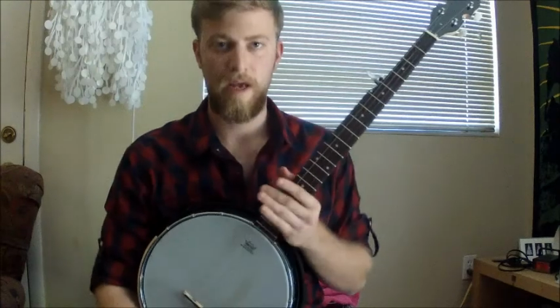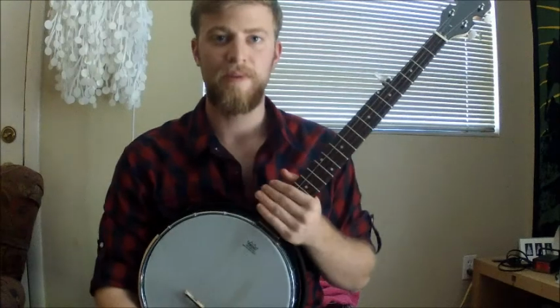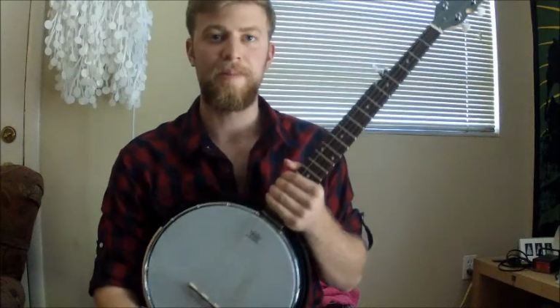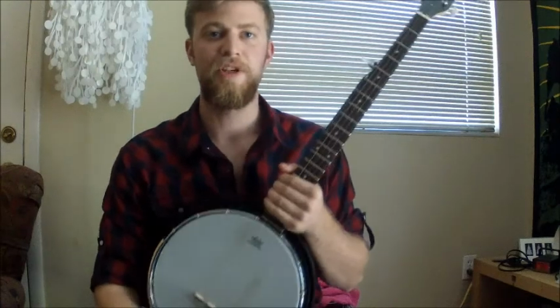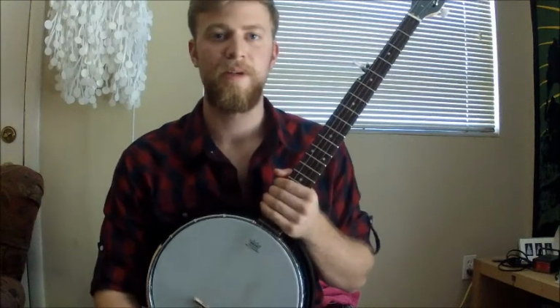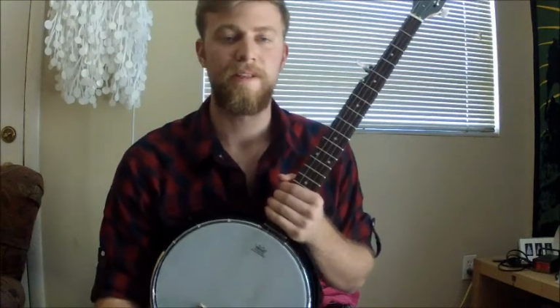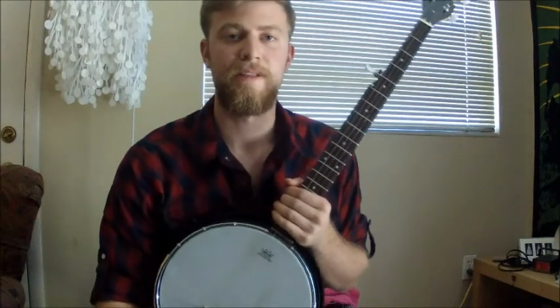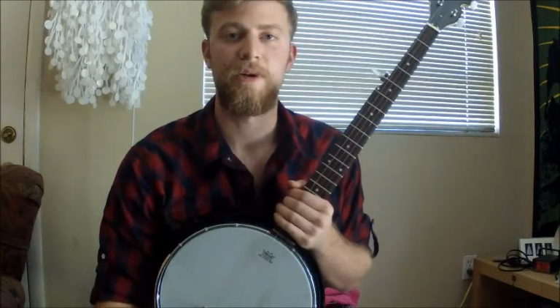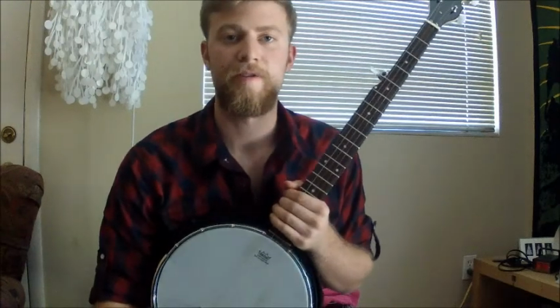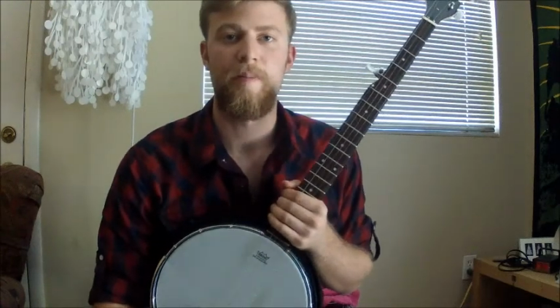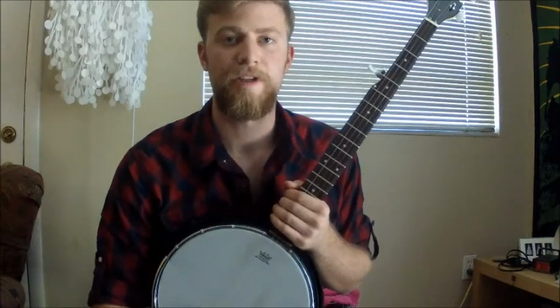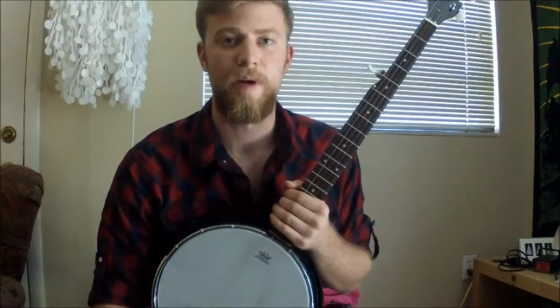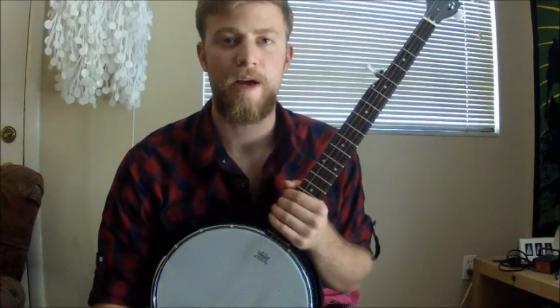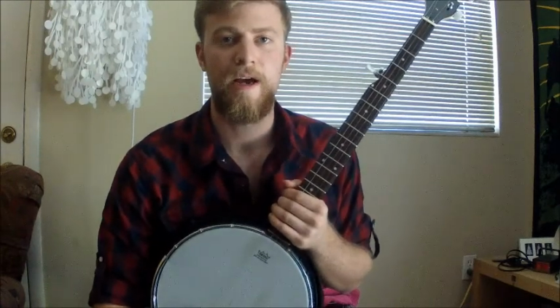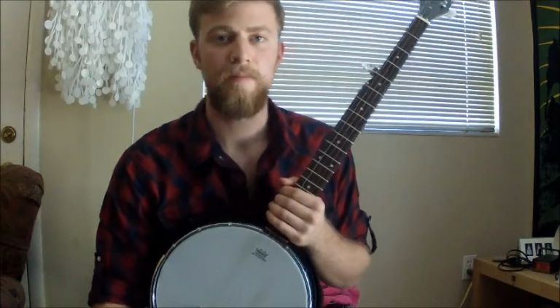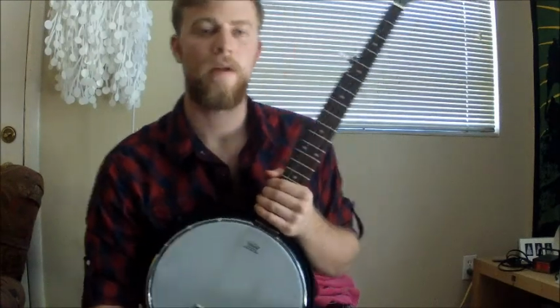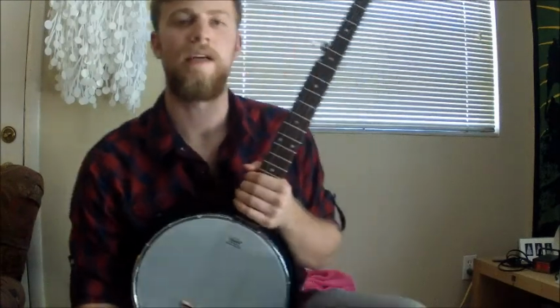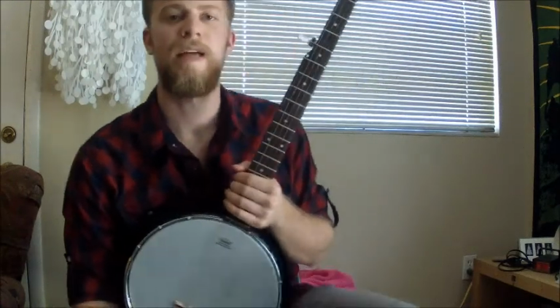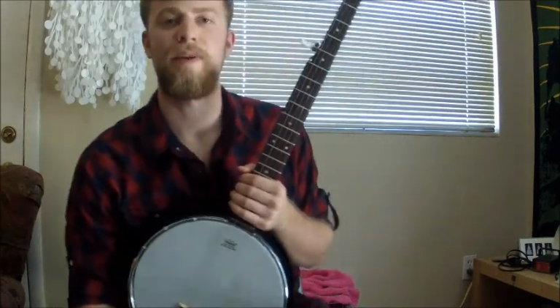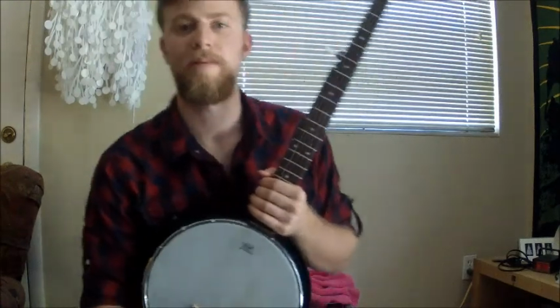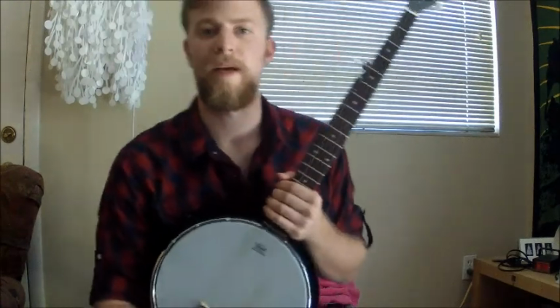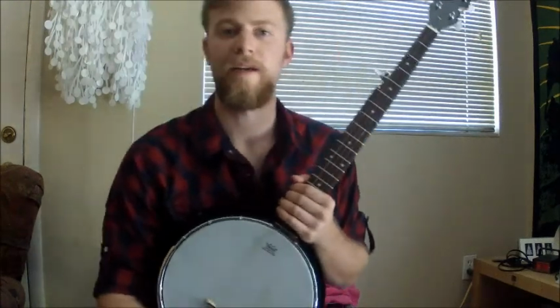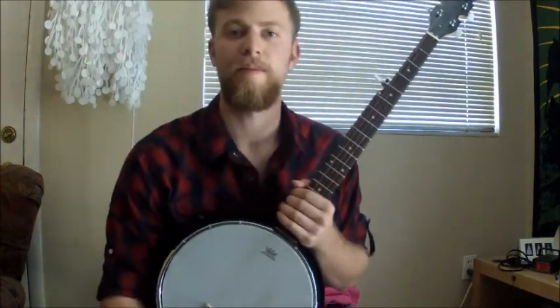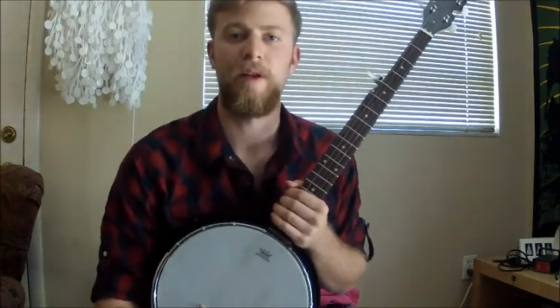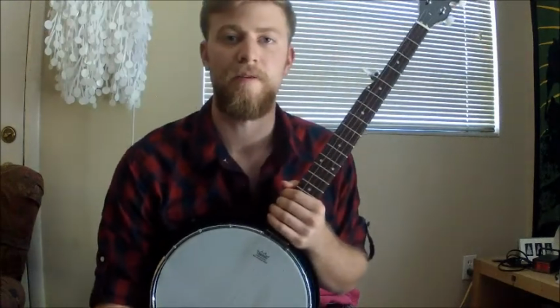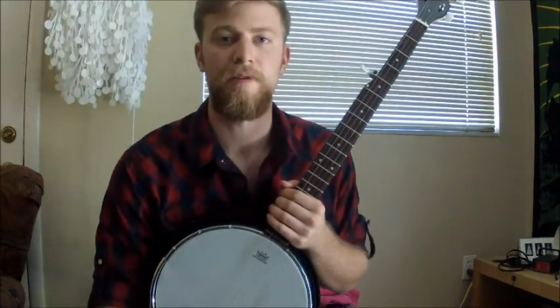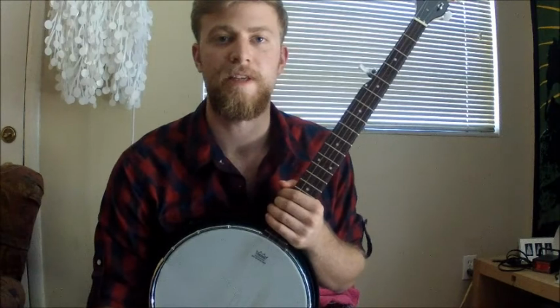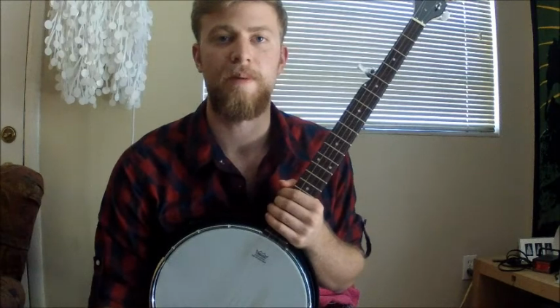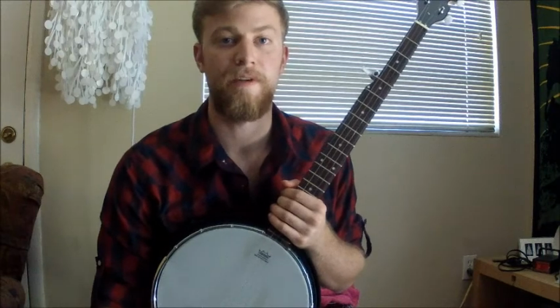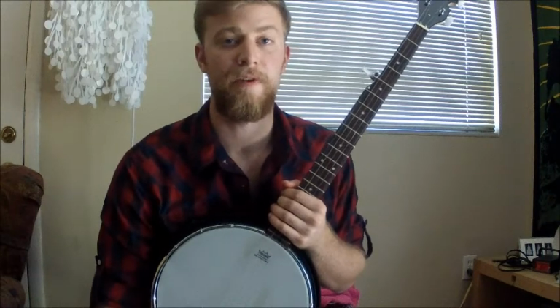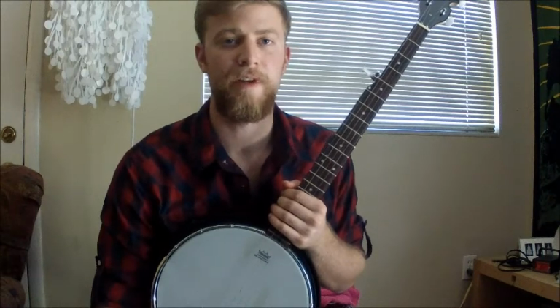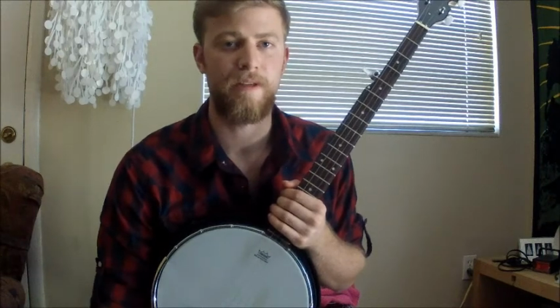Hey what's up YouTubers, this is Chris from BanjoBro.com. Stop by the website and get plenty of free tabs and free videos.